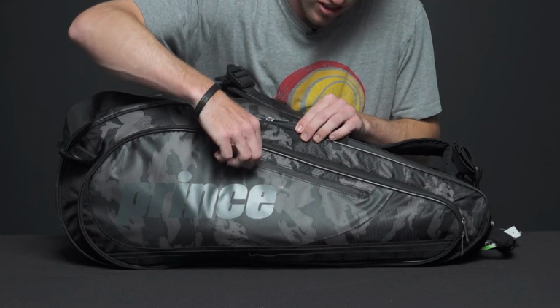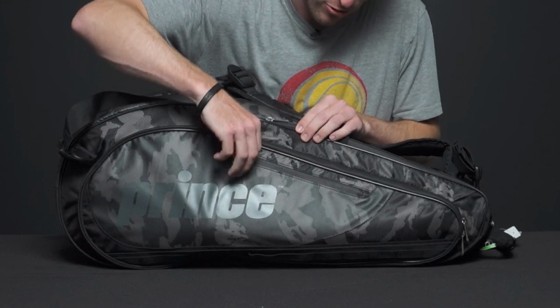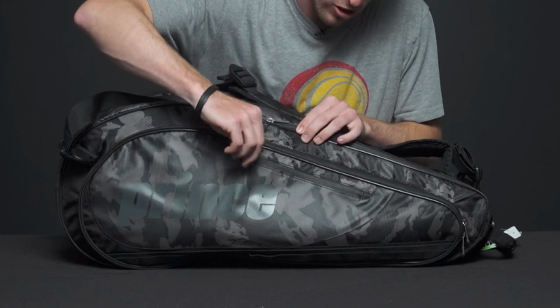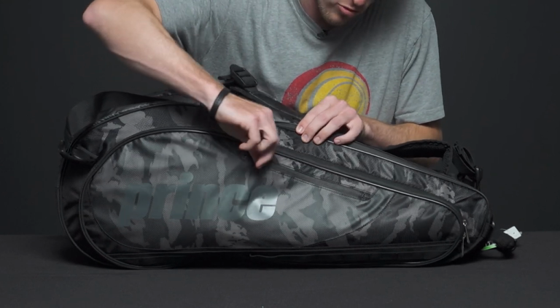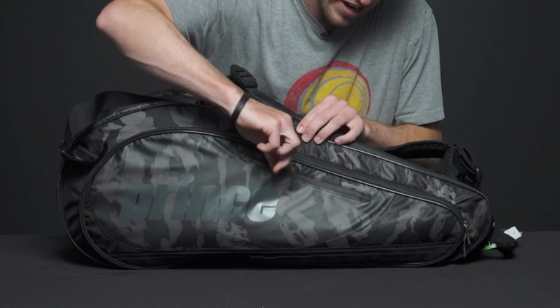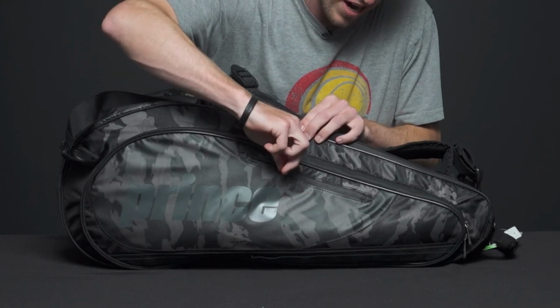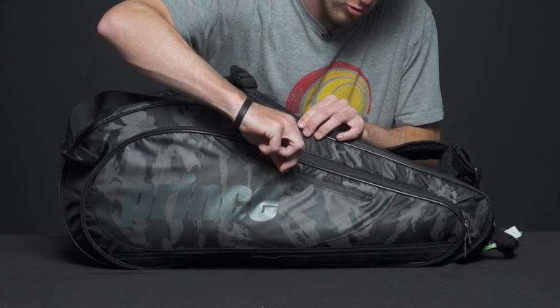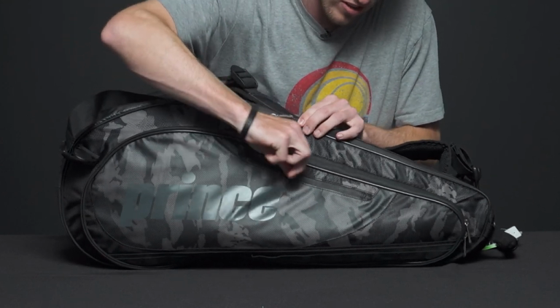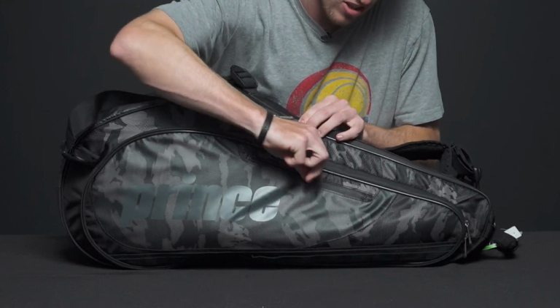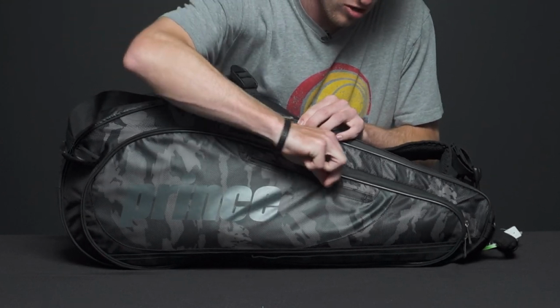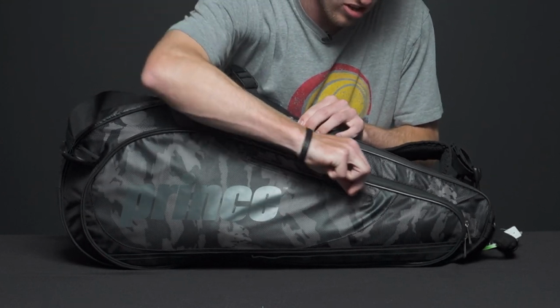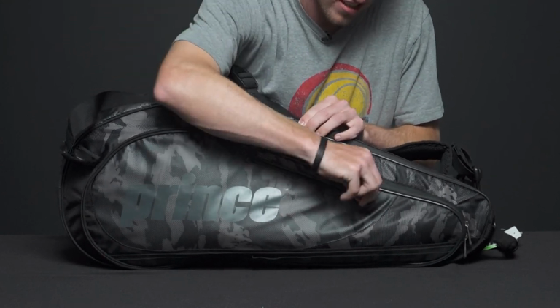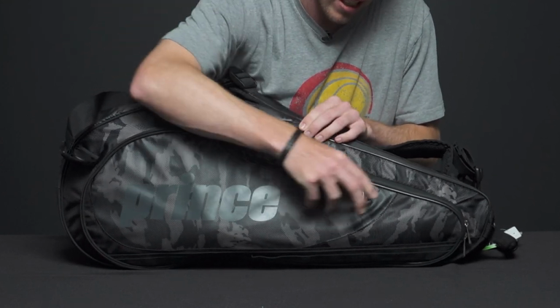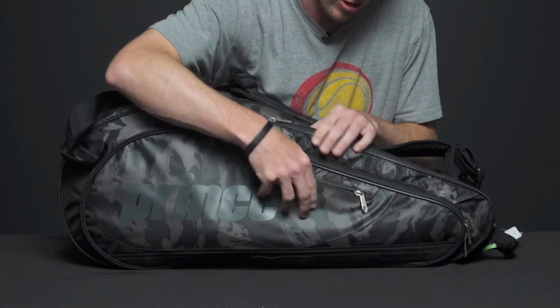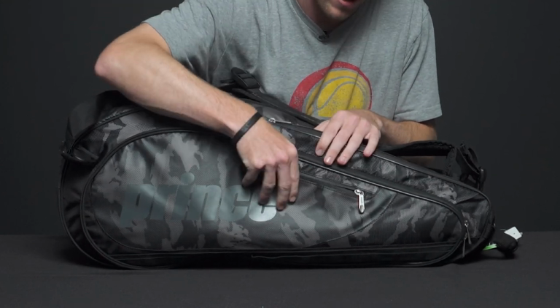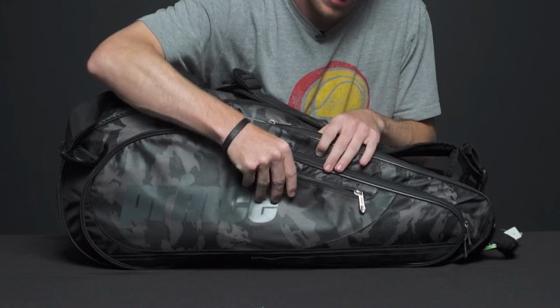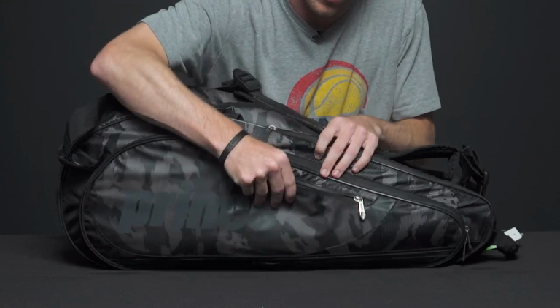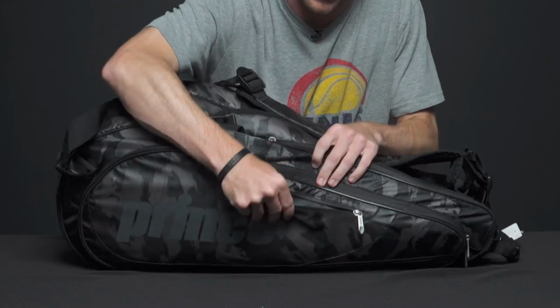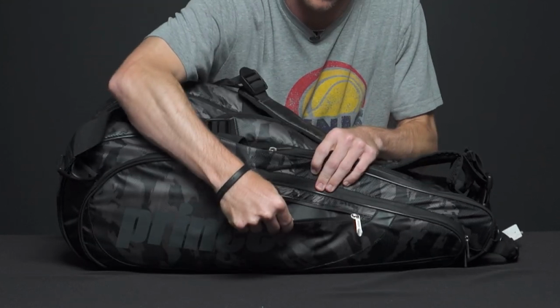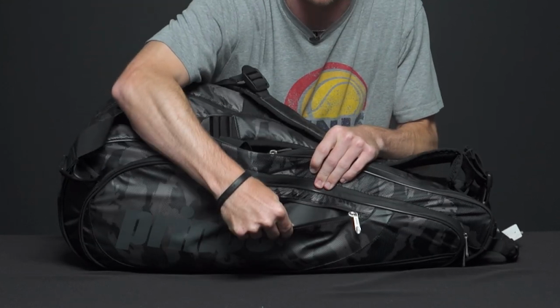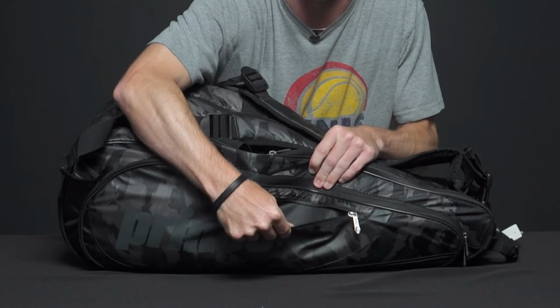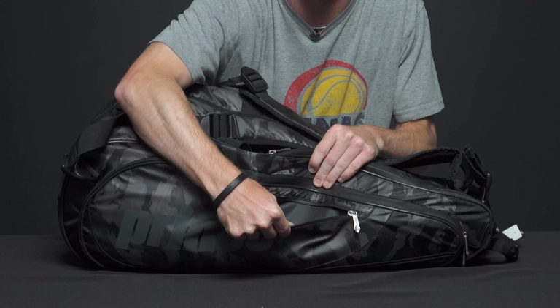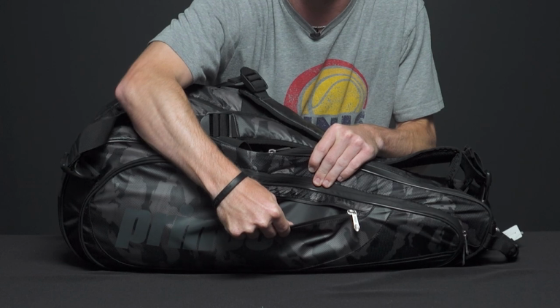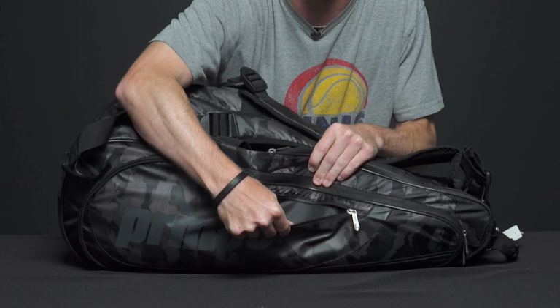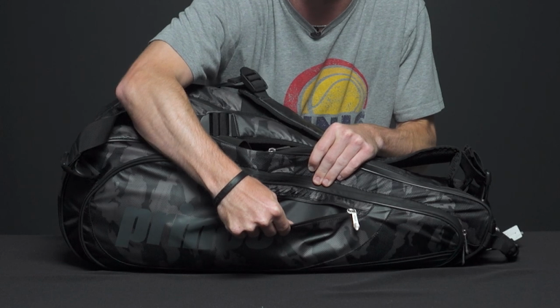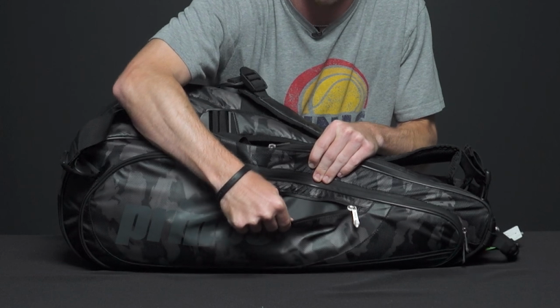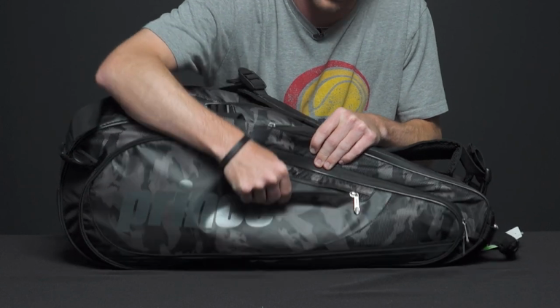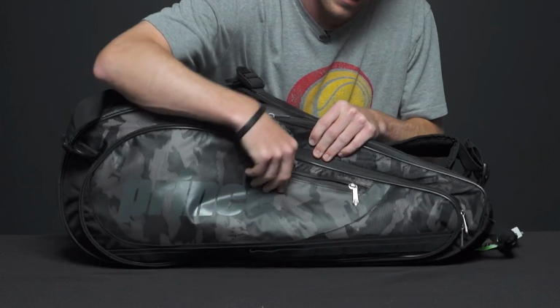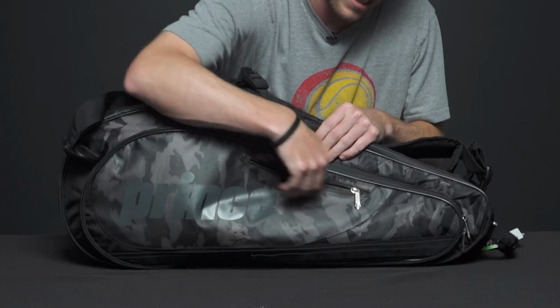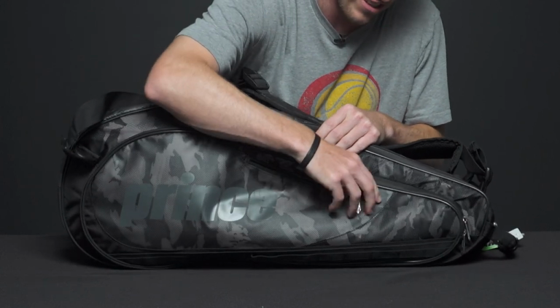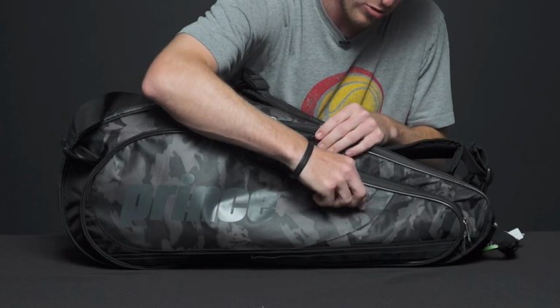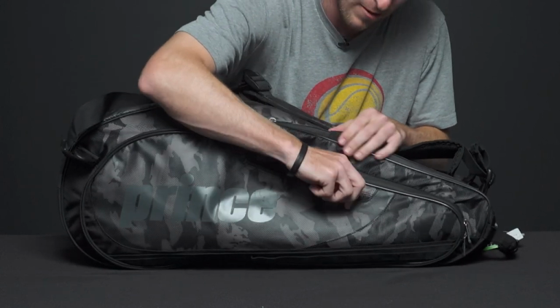On the front we have one small accessory pocket. You can carry your keys or wallet in this one.